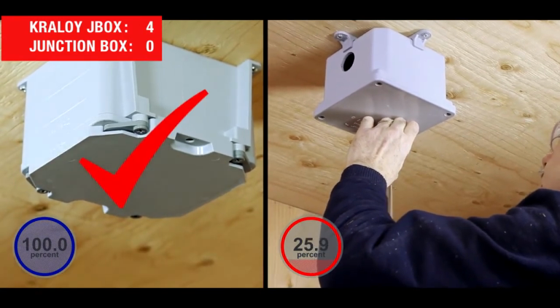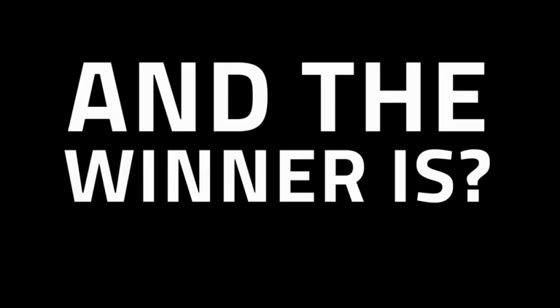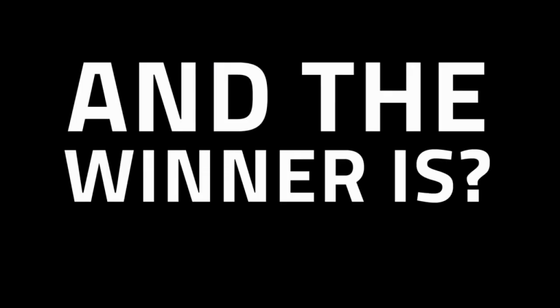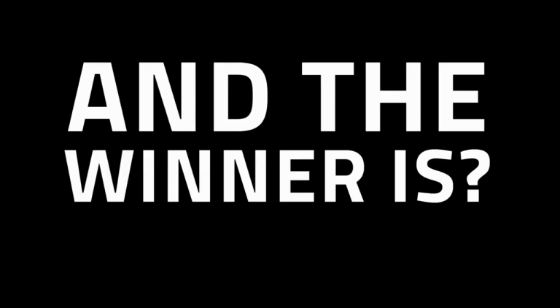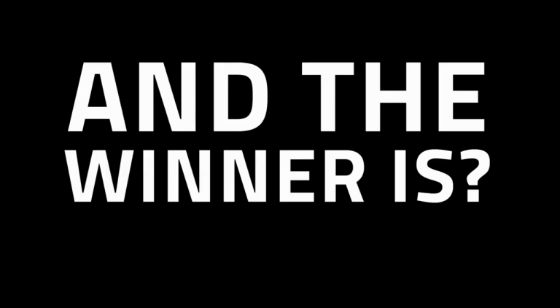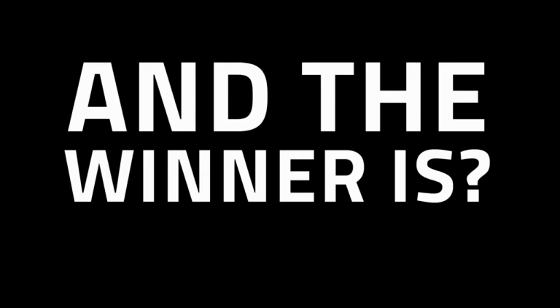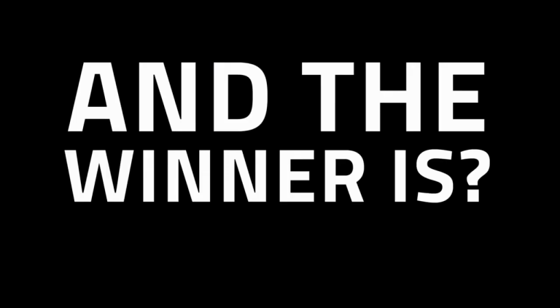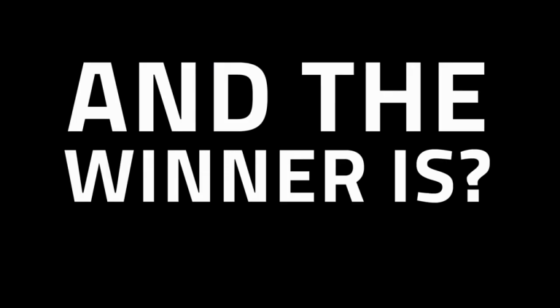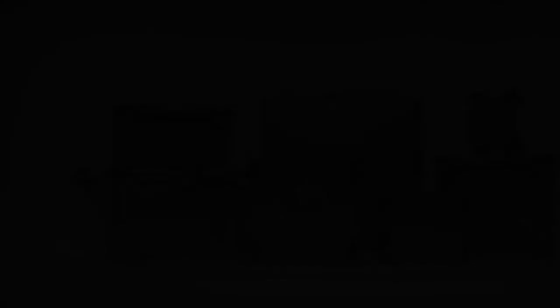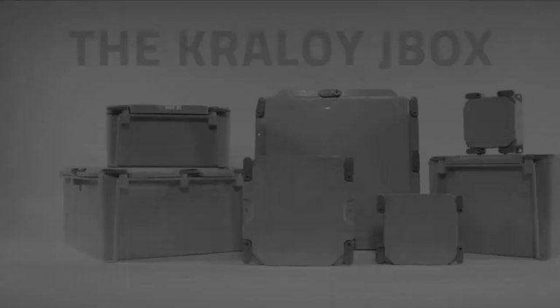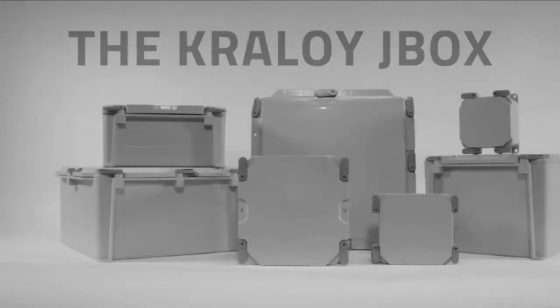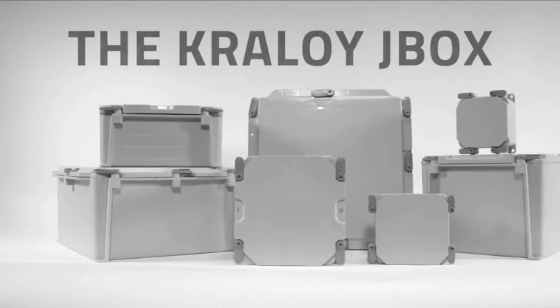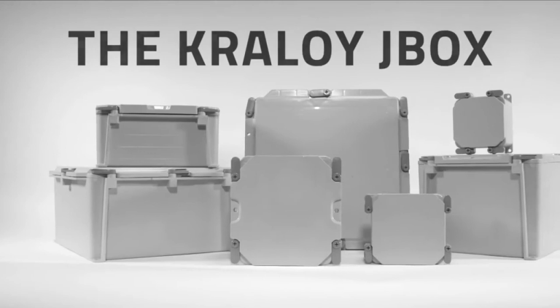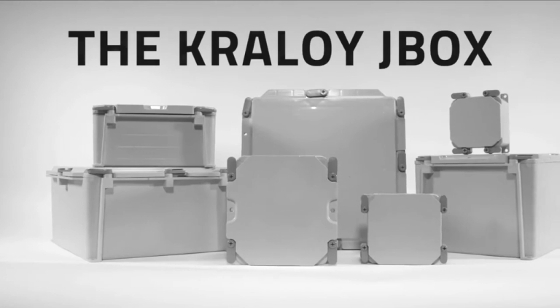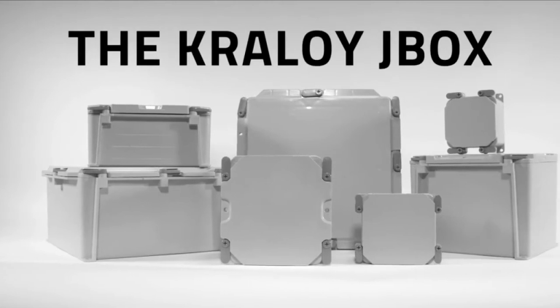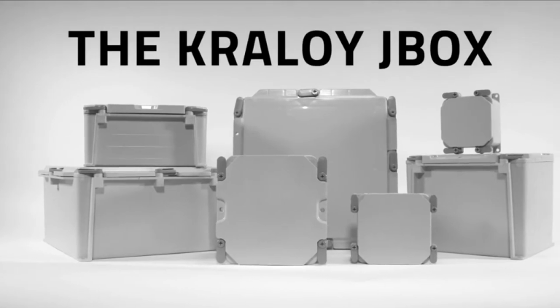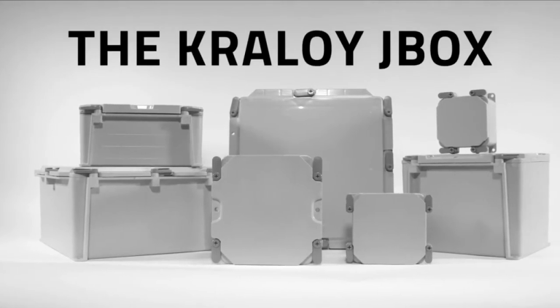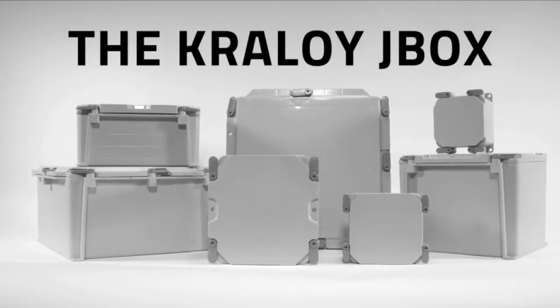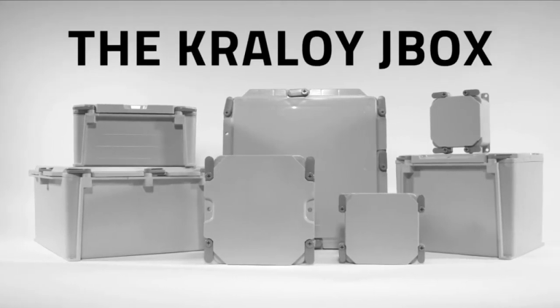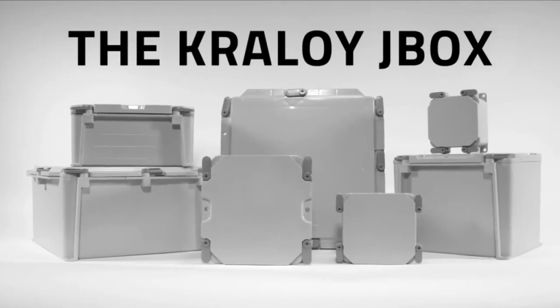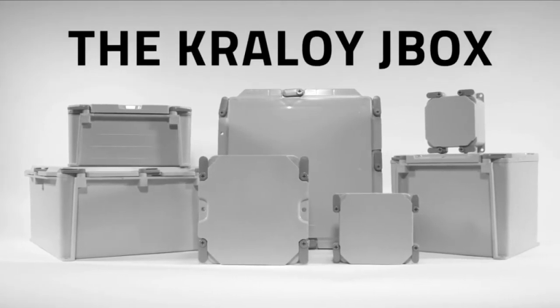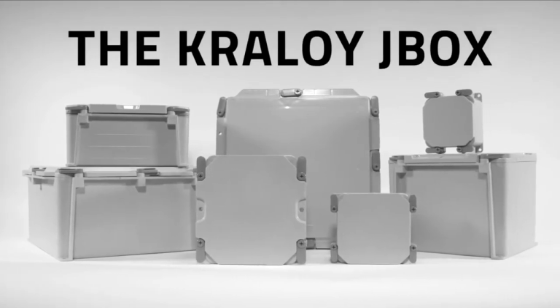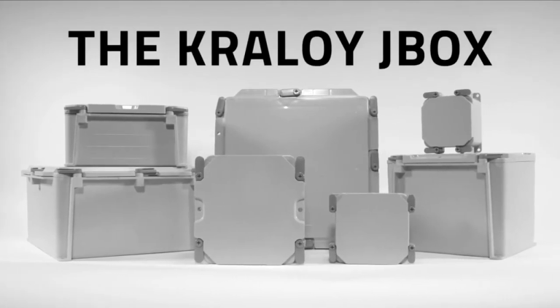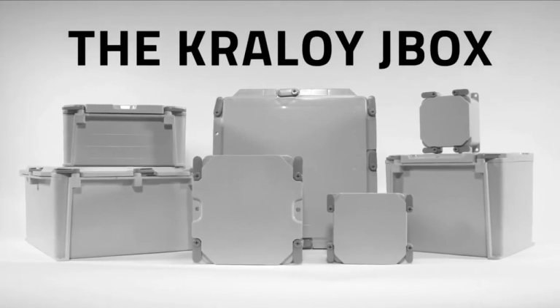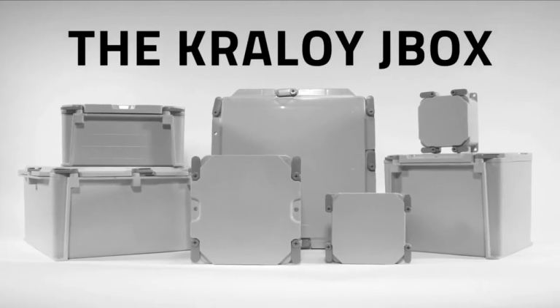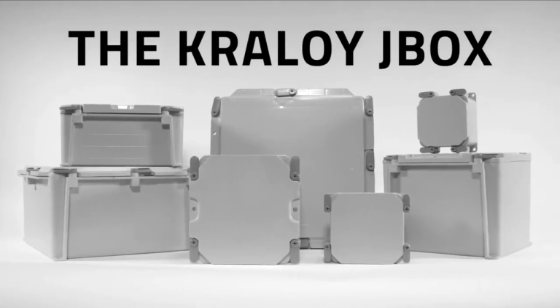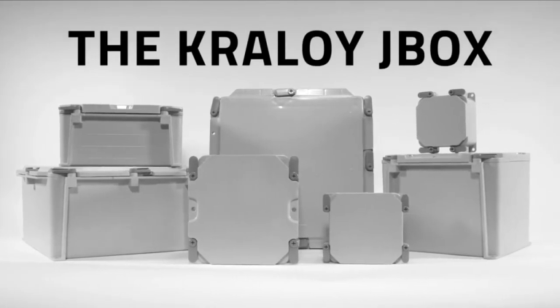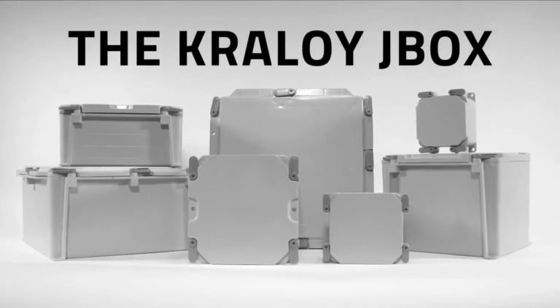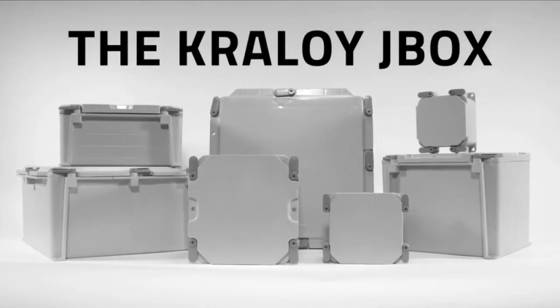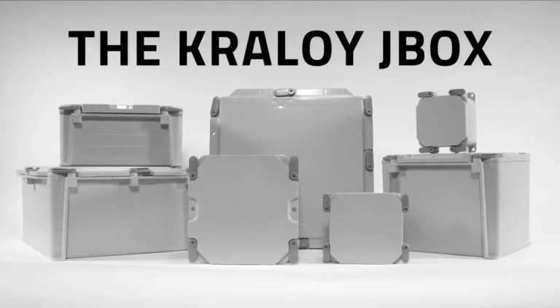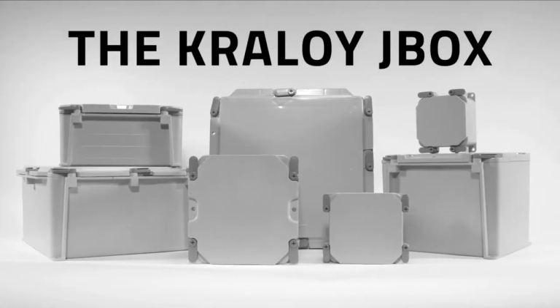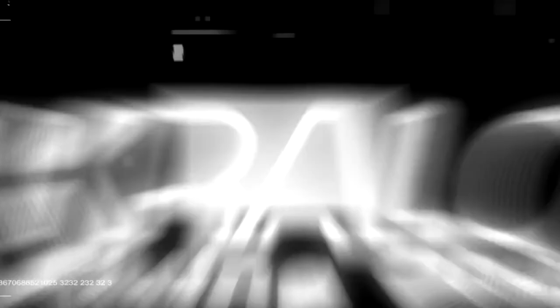And the winner is the Crayloid J-Box. It does the same job, but there's nothing else like it.